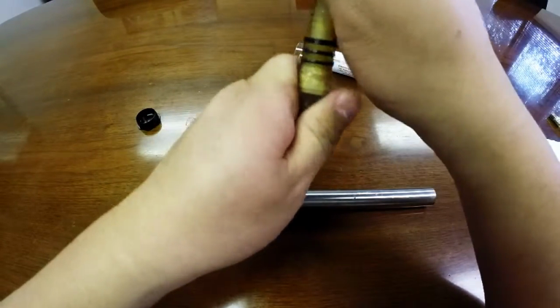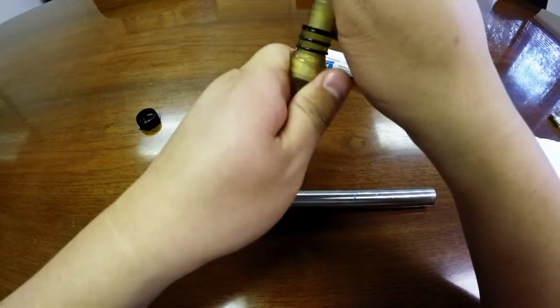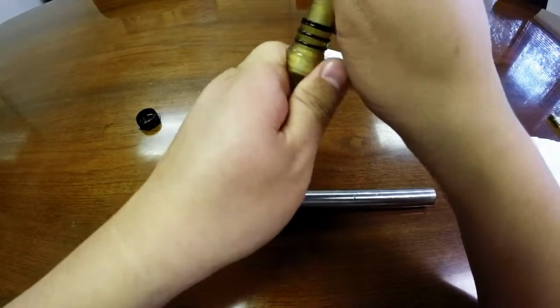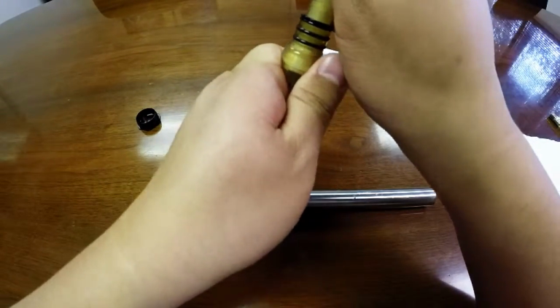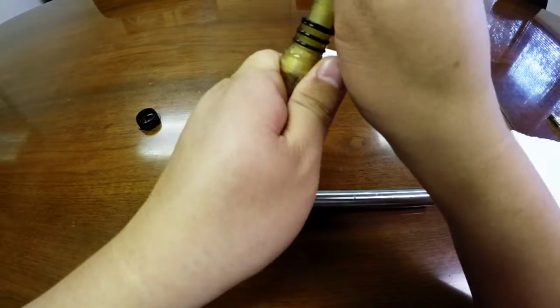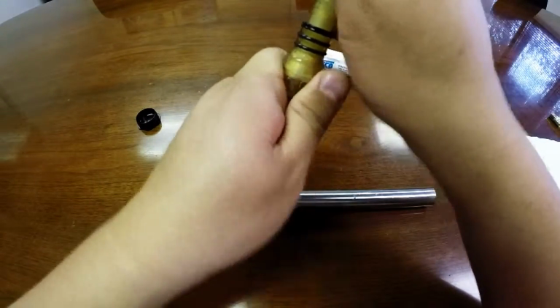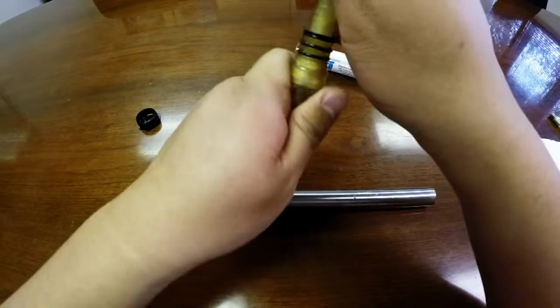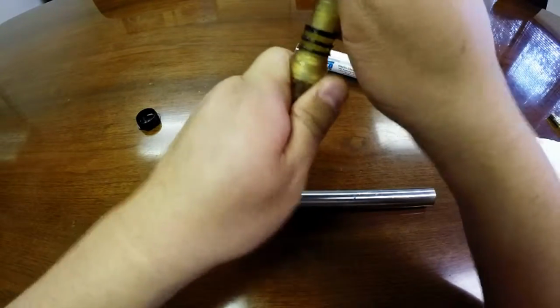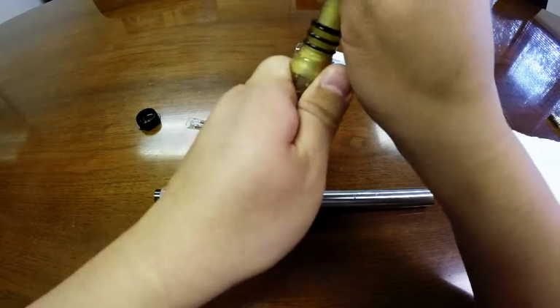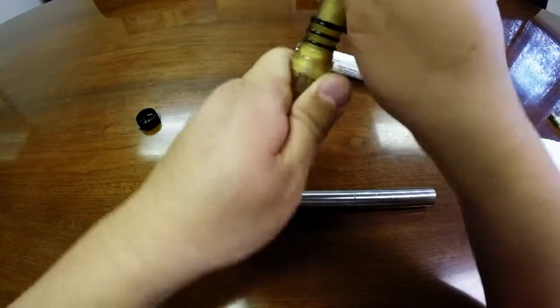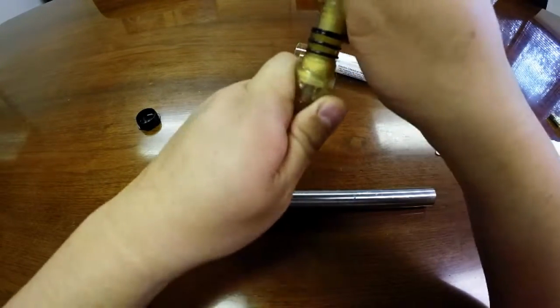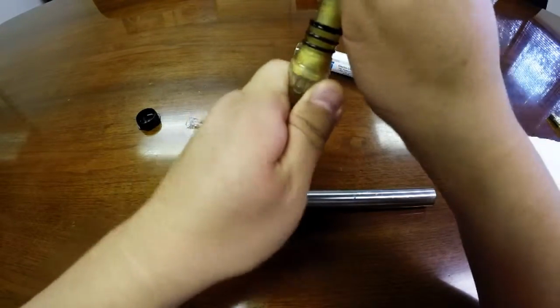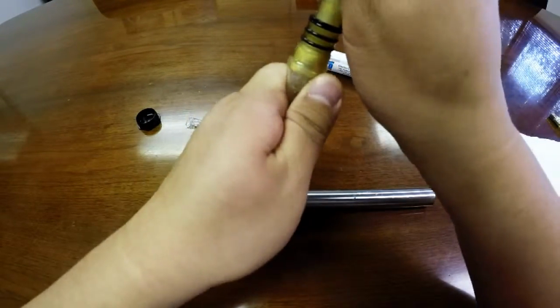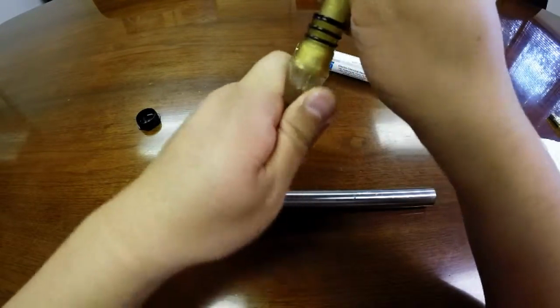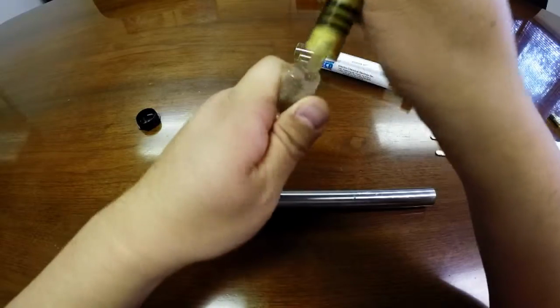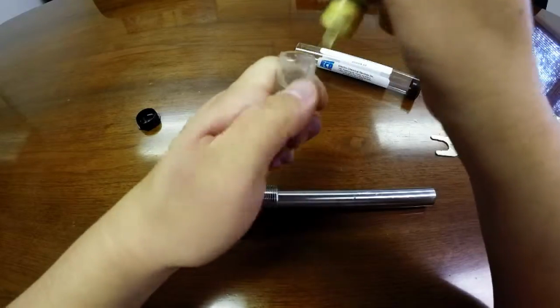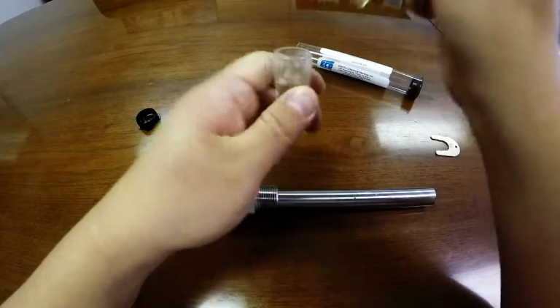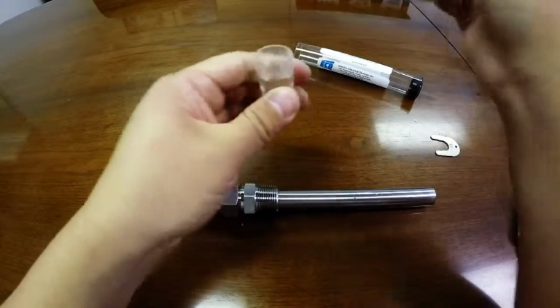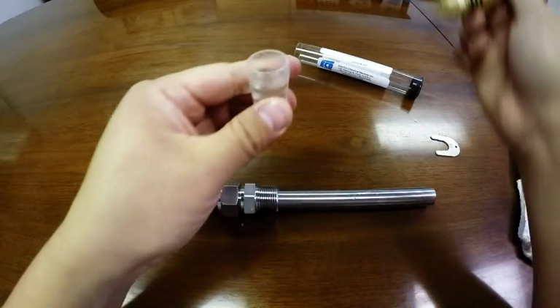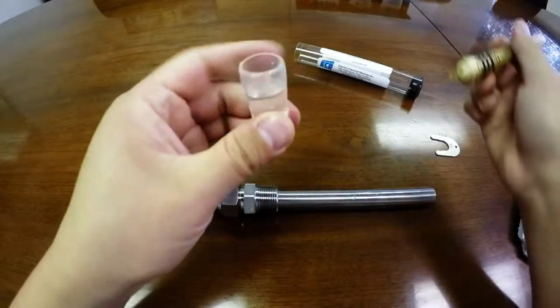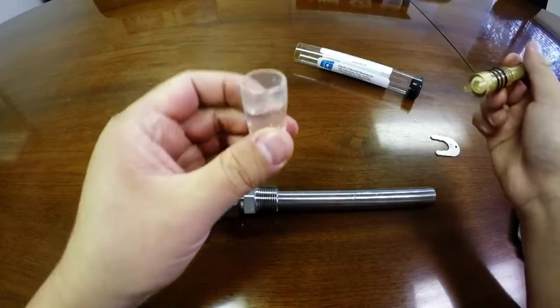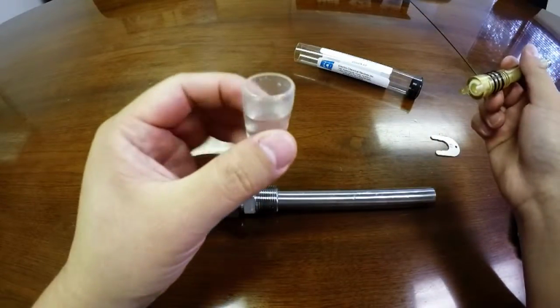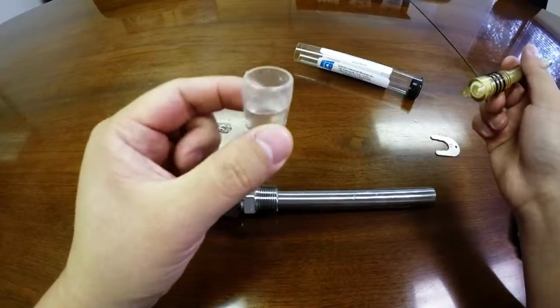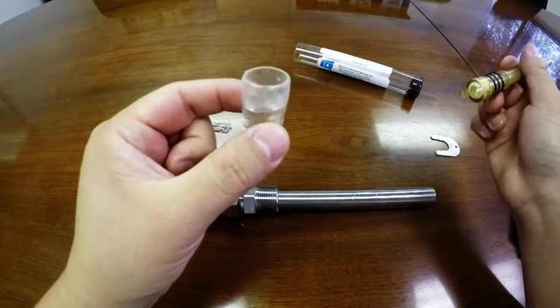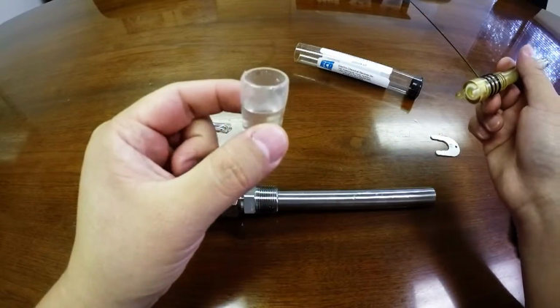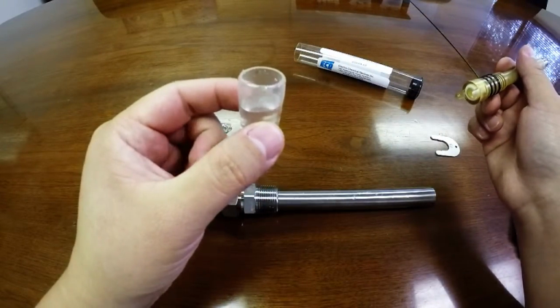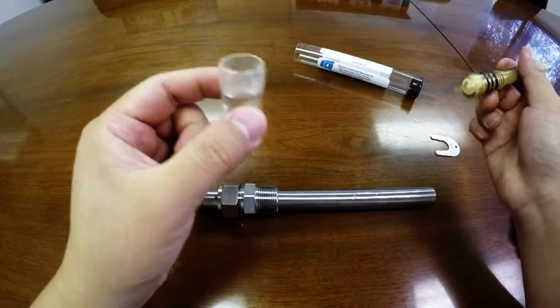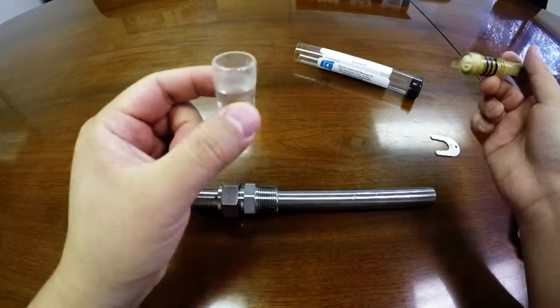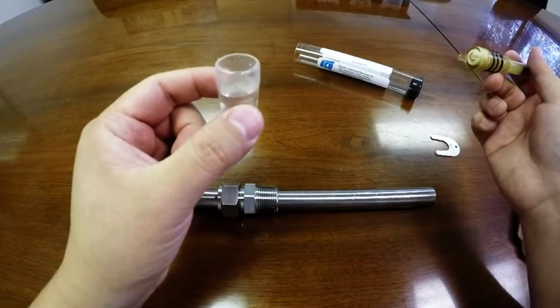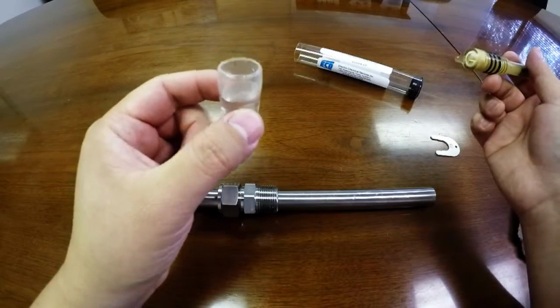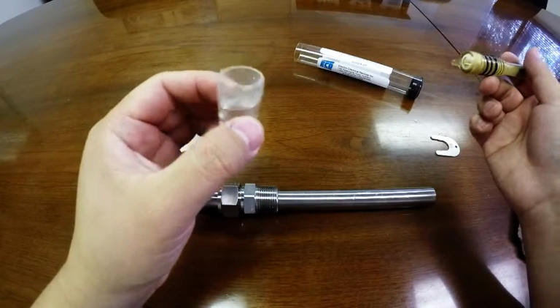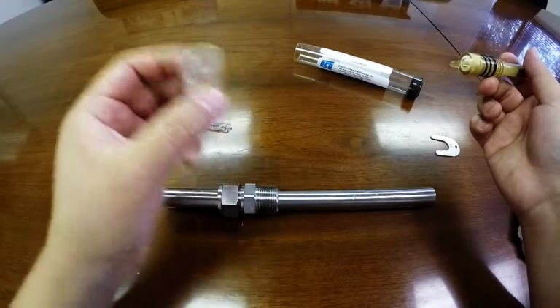Remove the solution boot and store the boot for a later time.